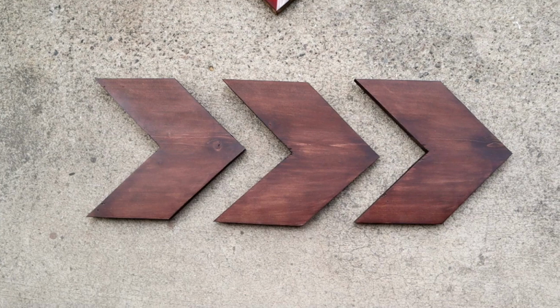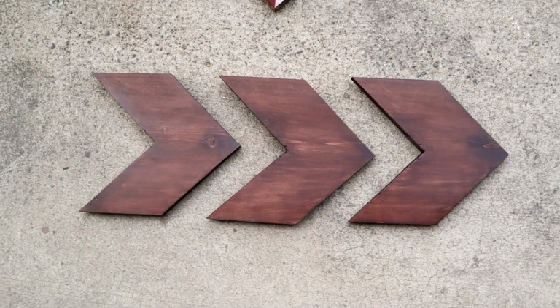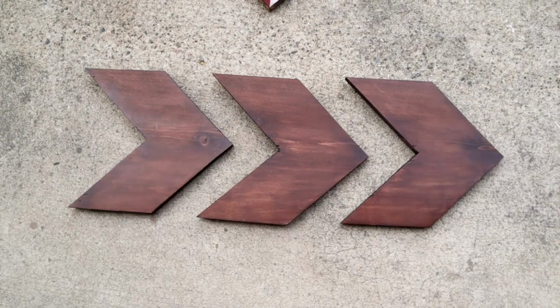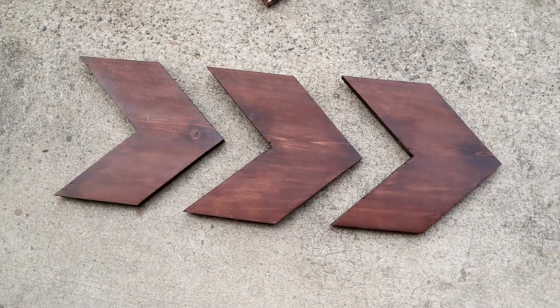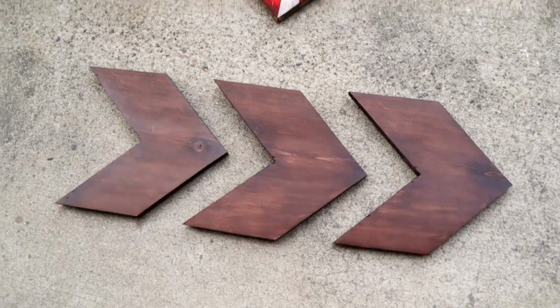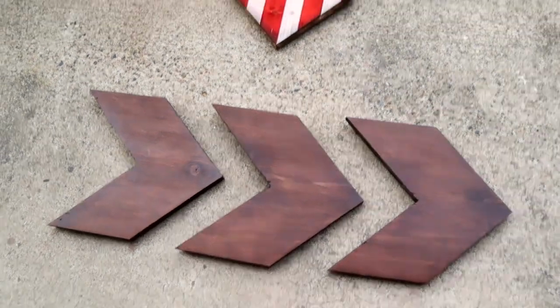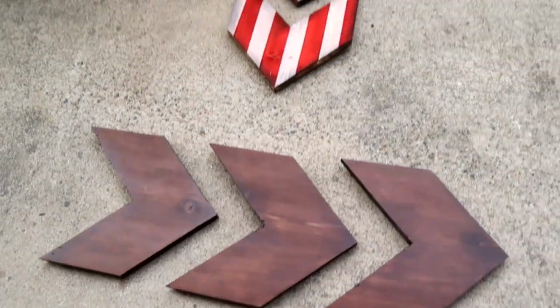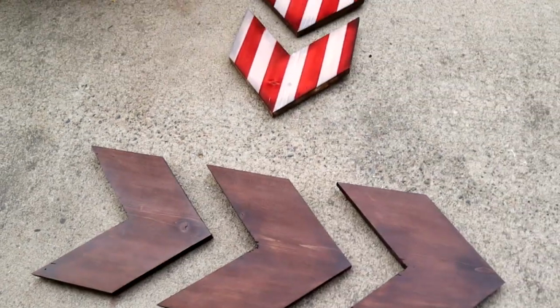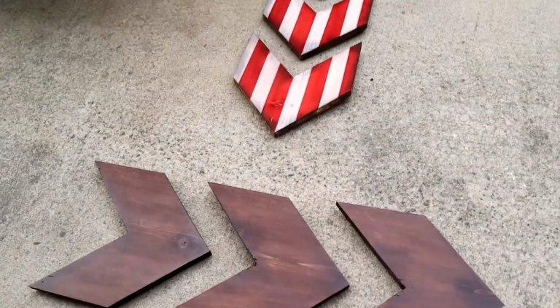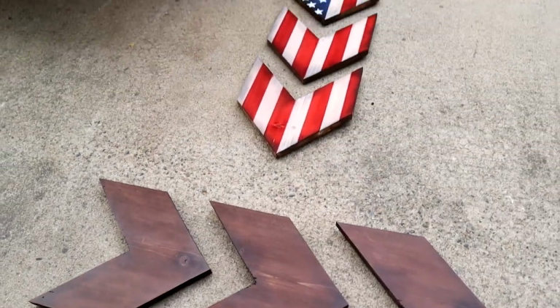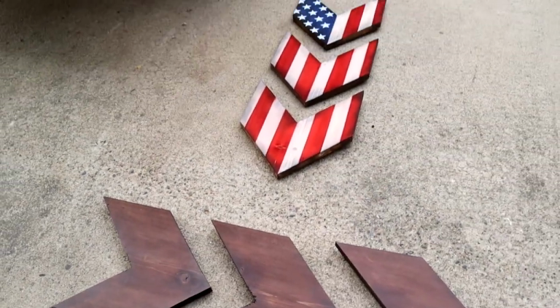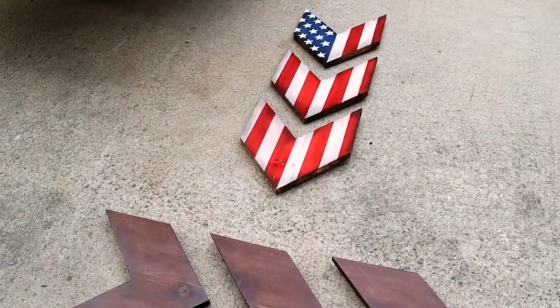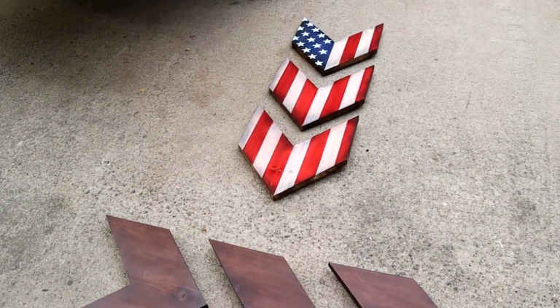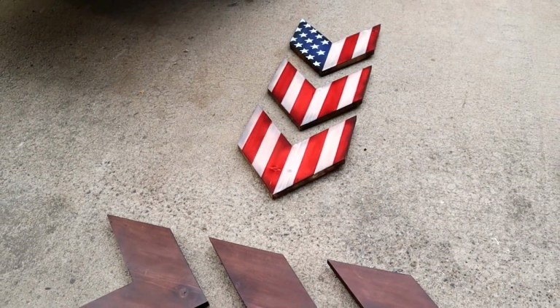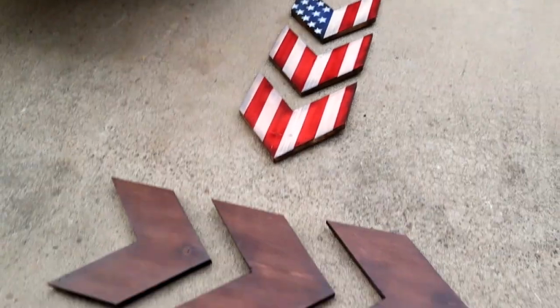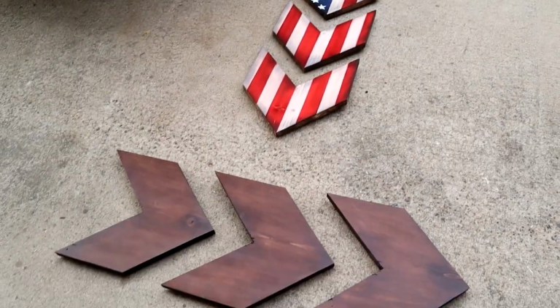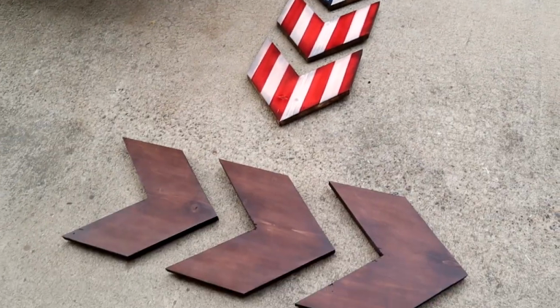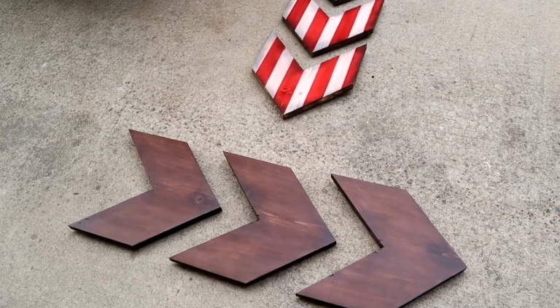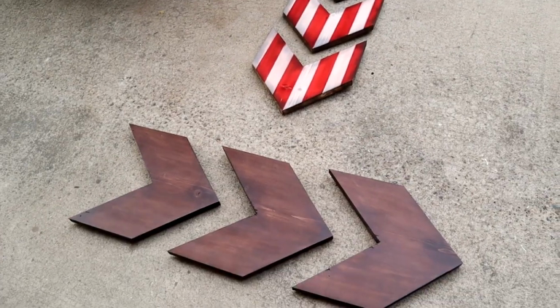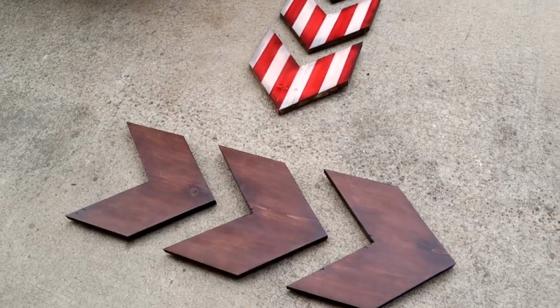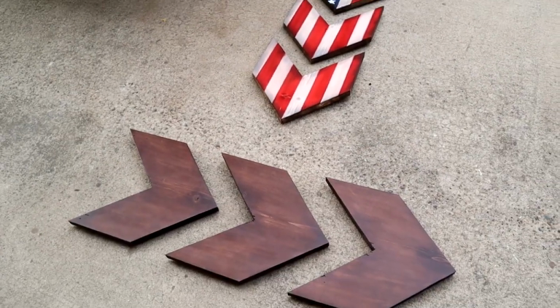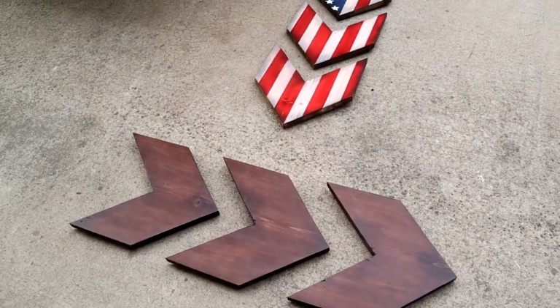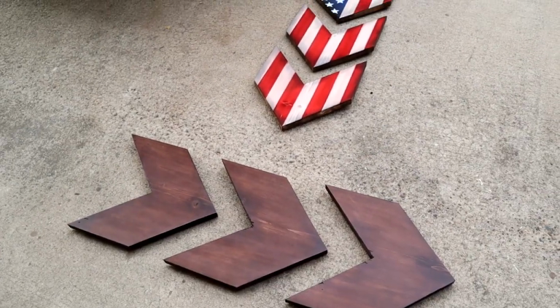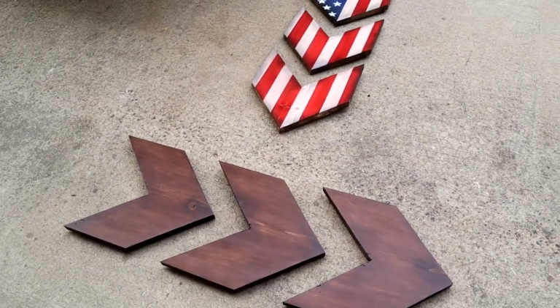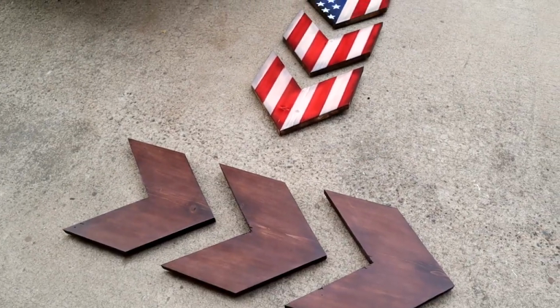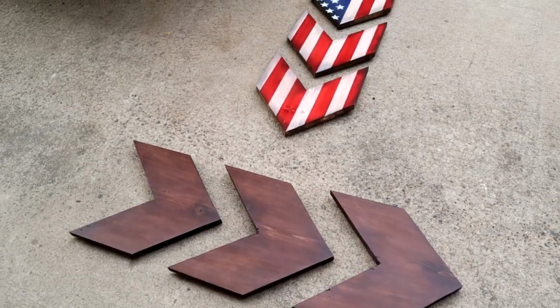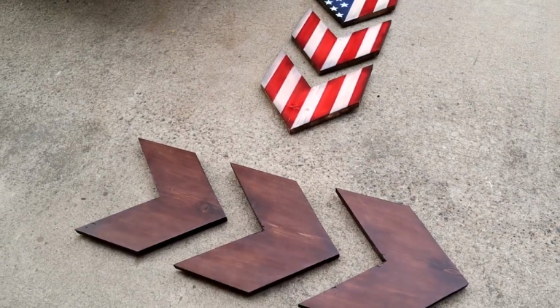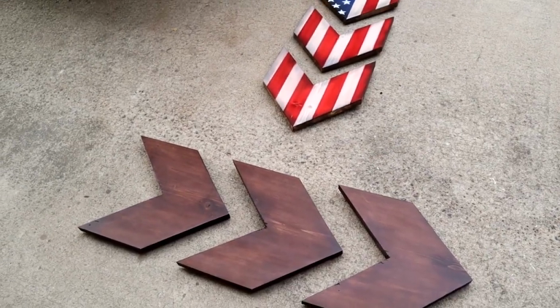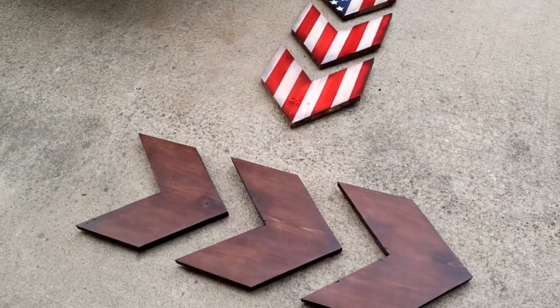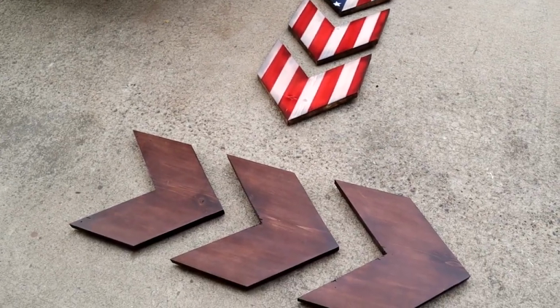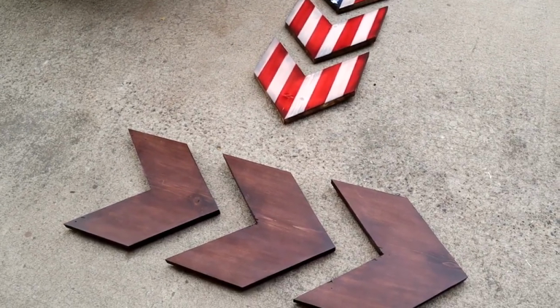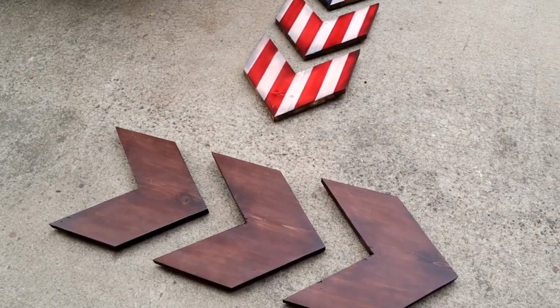What's up guys? Today I'm going to be showing you how to make these decorative arrows using your scrap lumber. Let's get started.